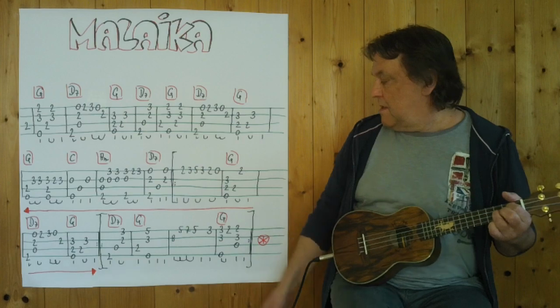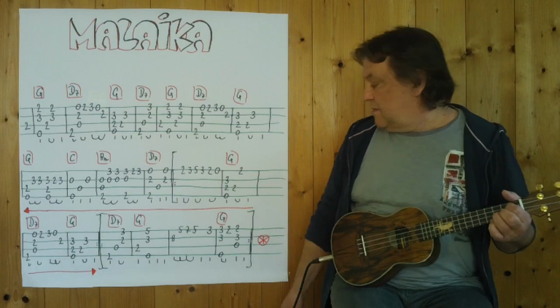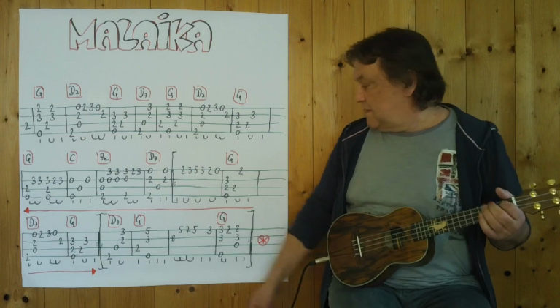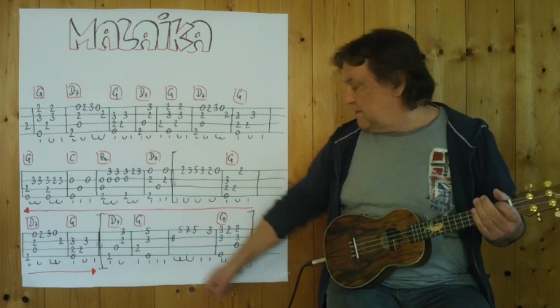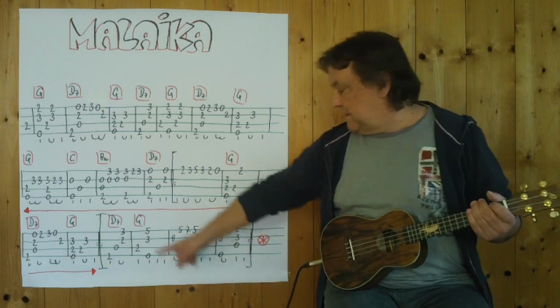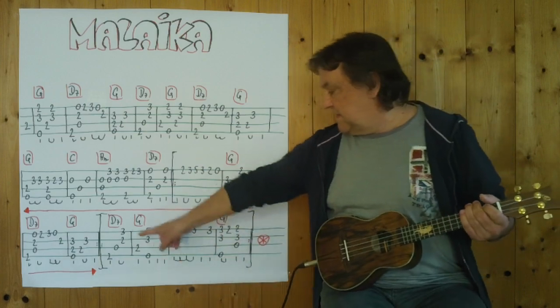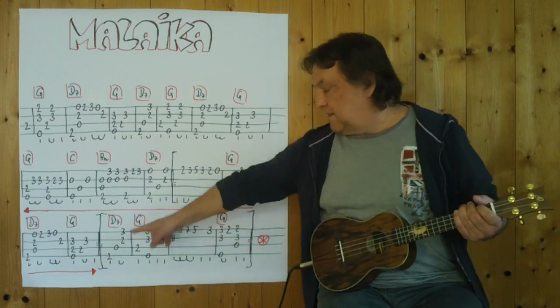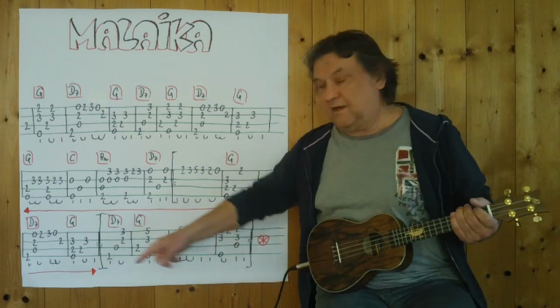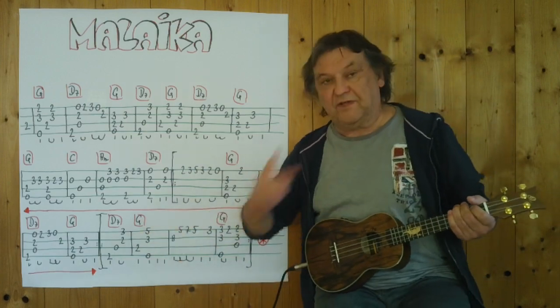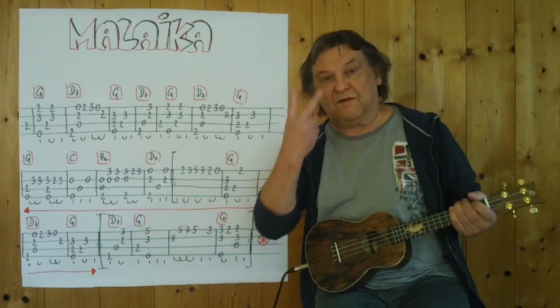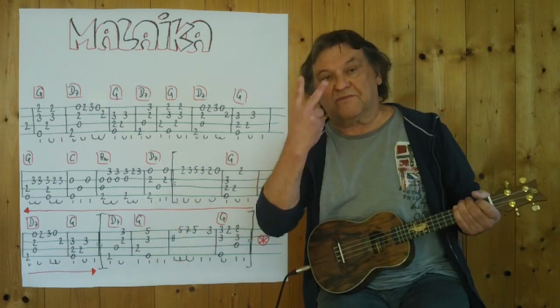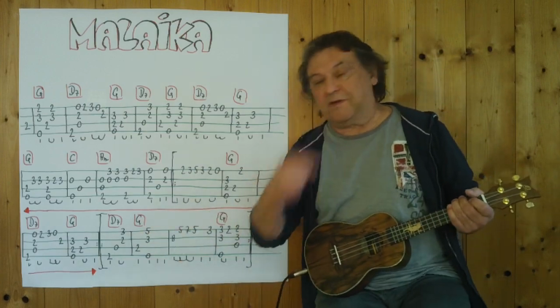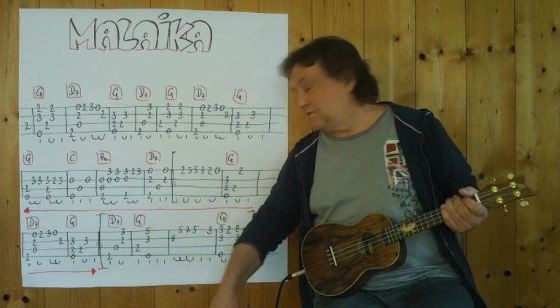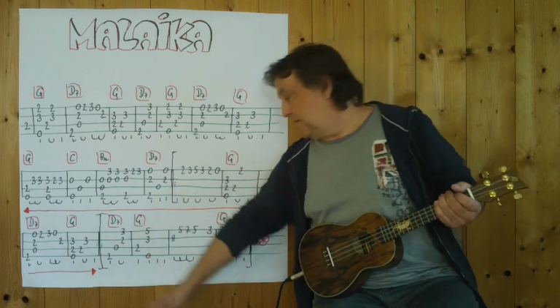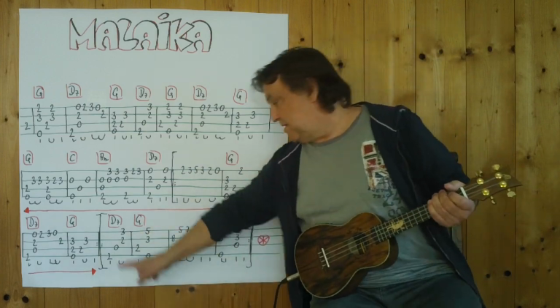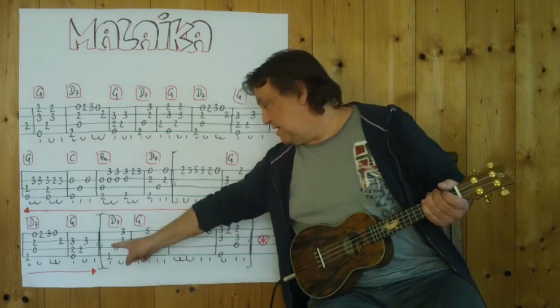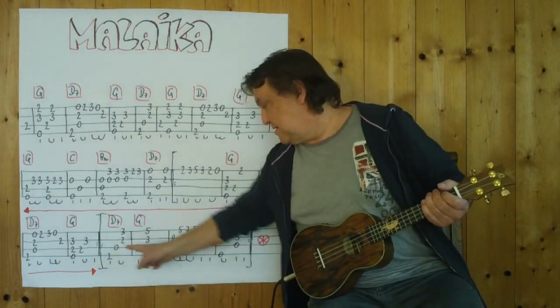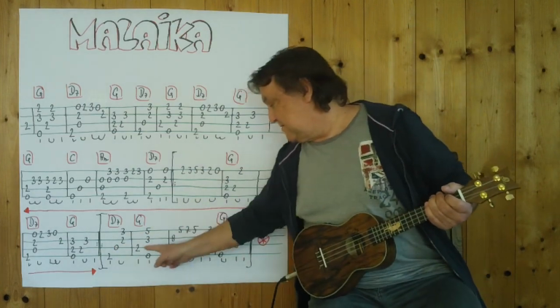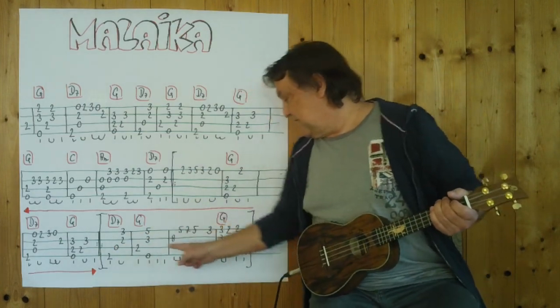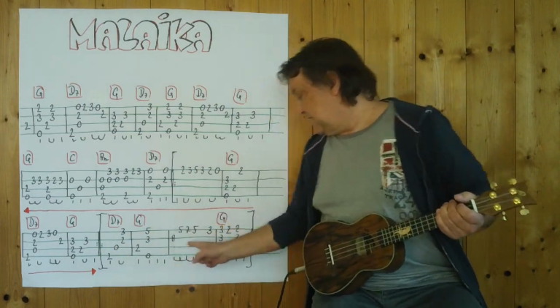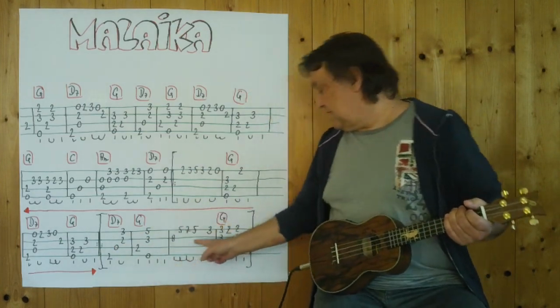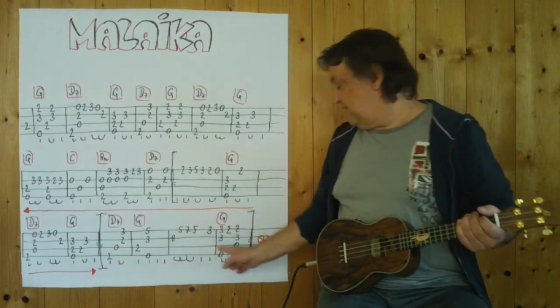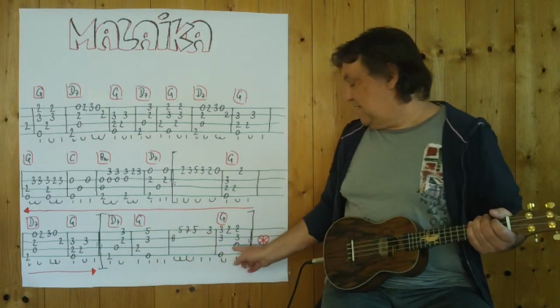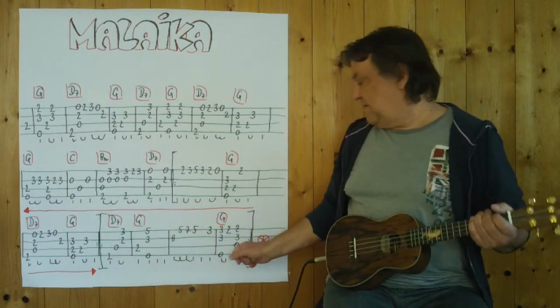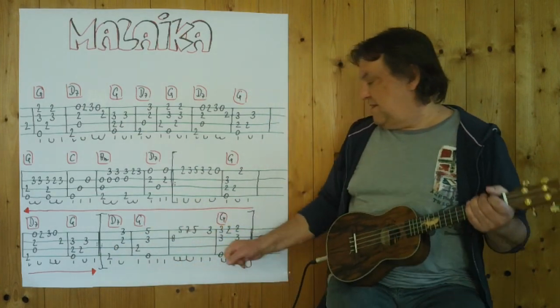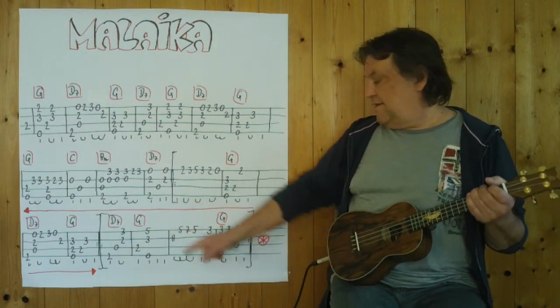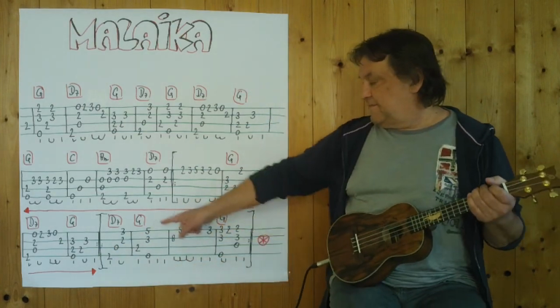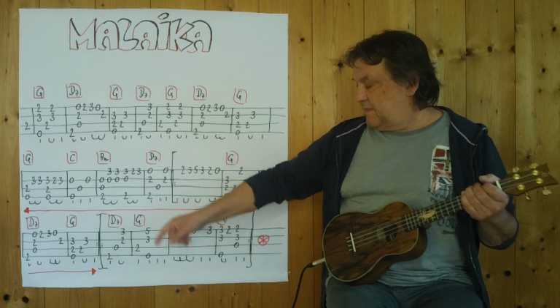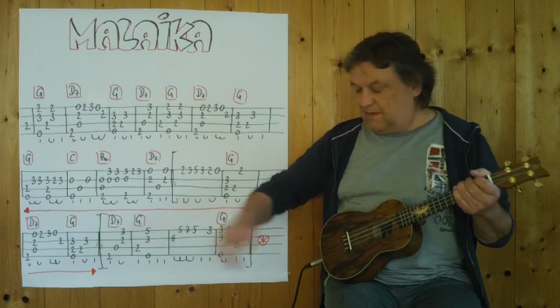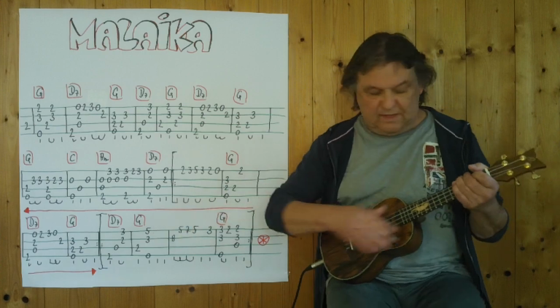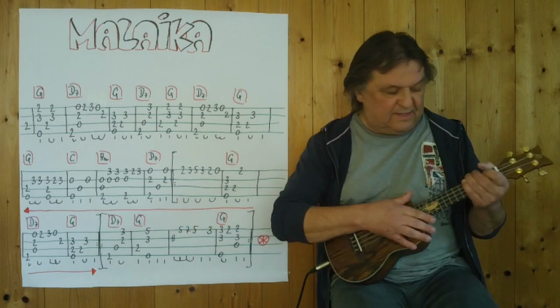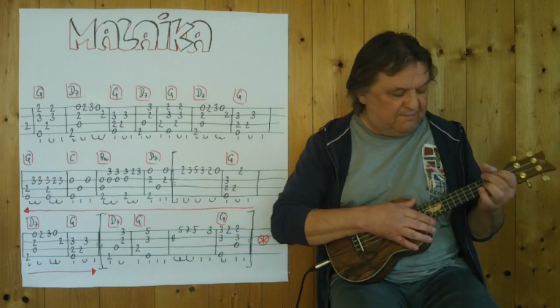Und jetzt kommt der nächste Teil, wird auch zweimal gespielt. Eins, zwei, drei, vier. [plays] D7. — And now comes the next section, which is also played twice. One, two, three, four. [plays, including] D7.